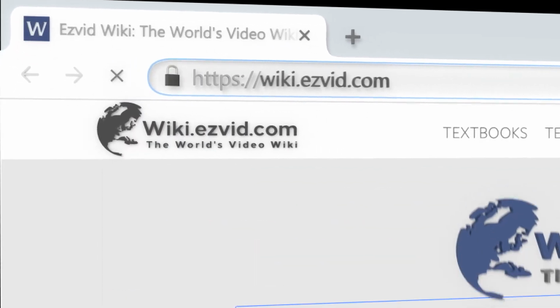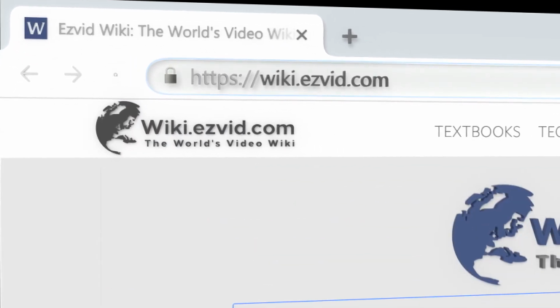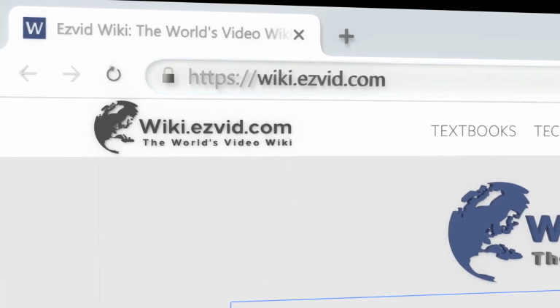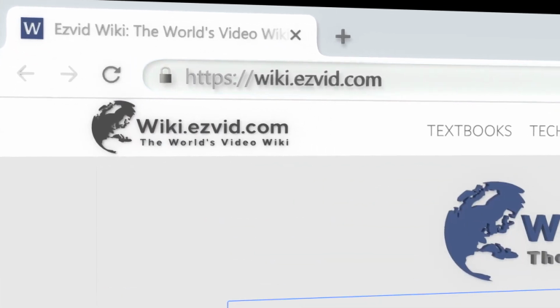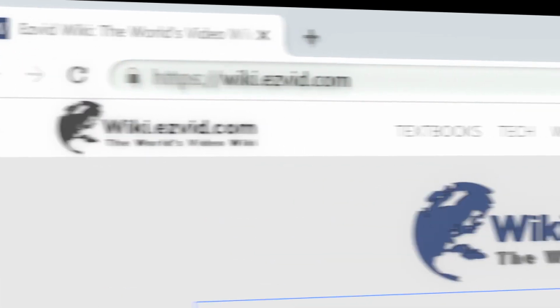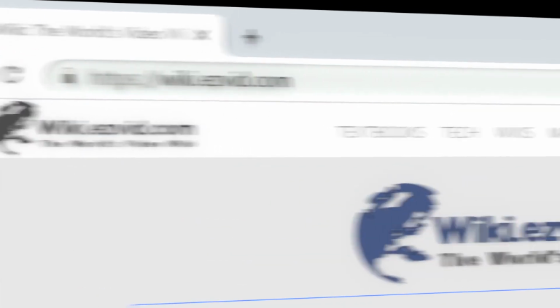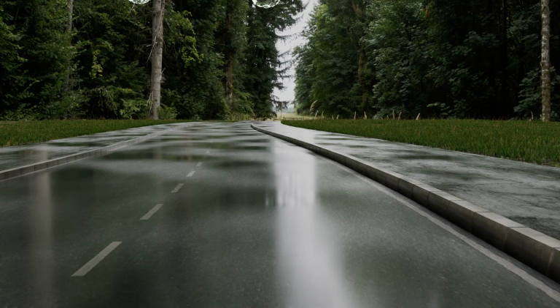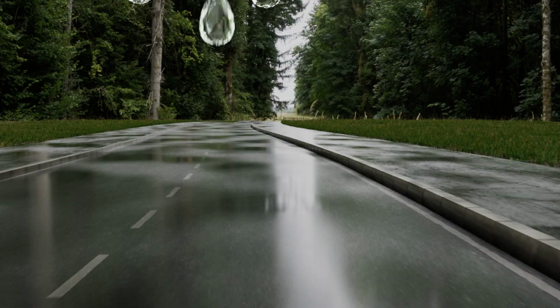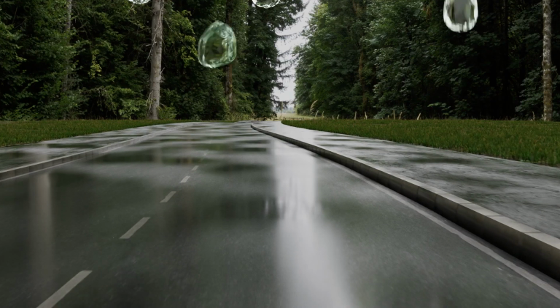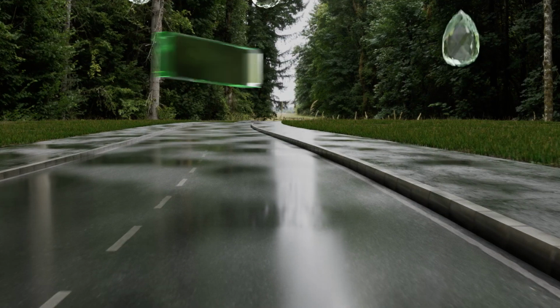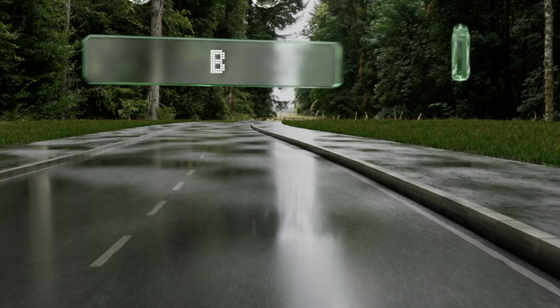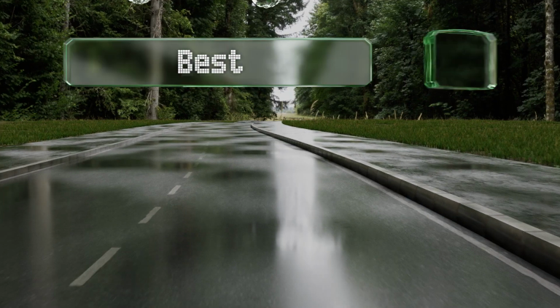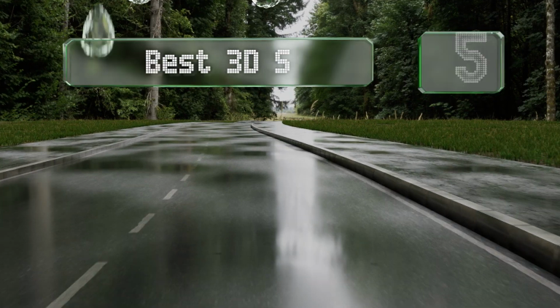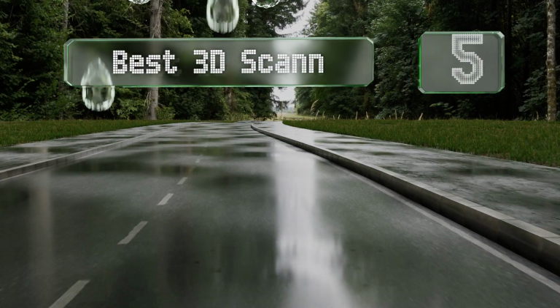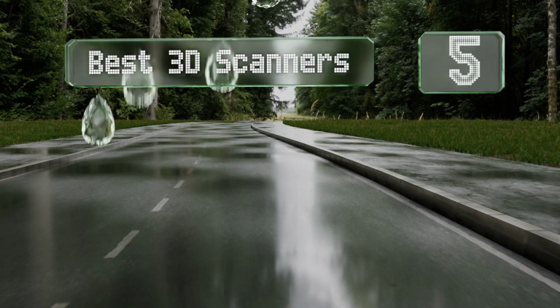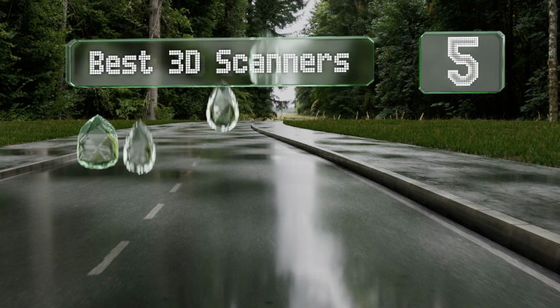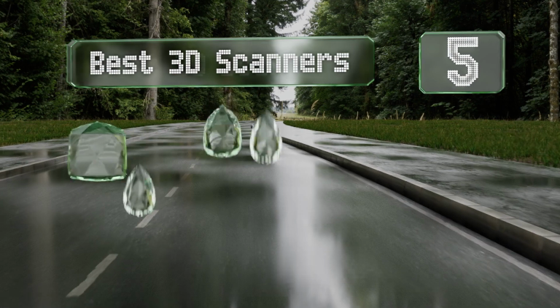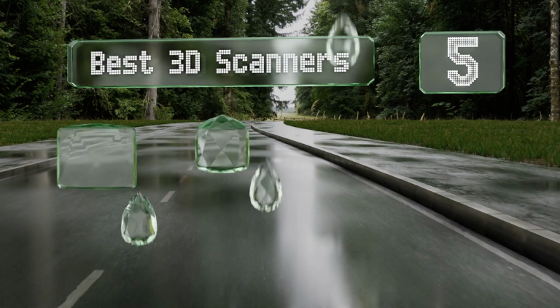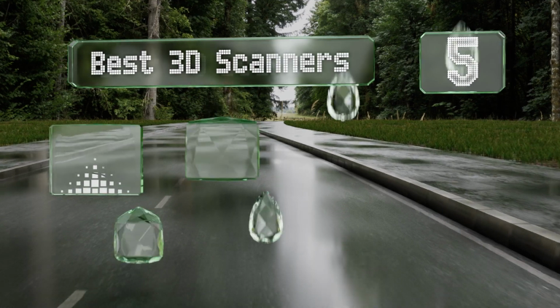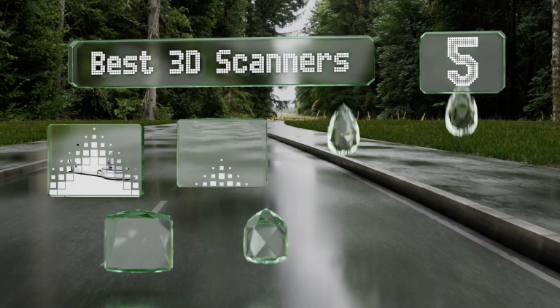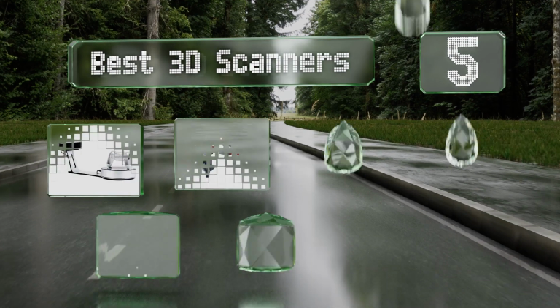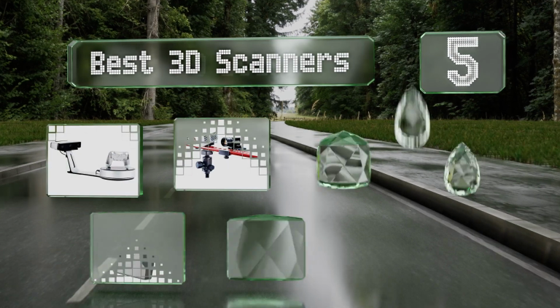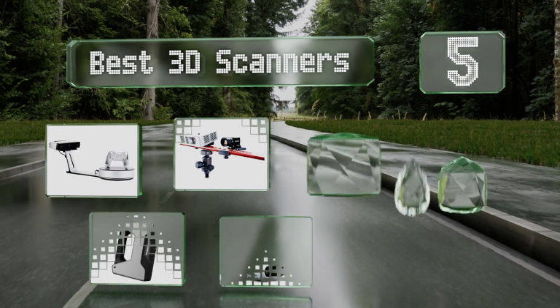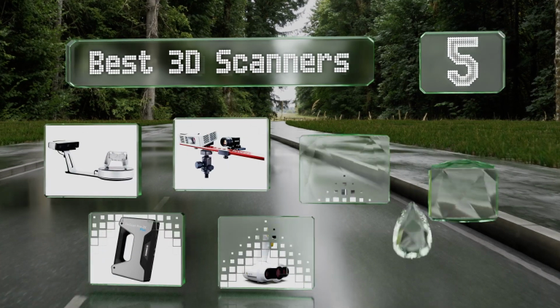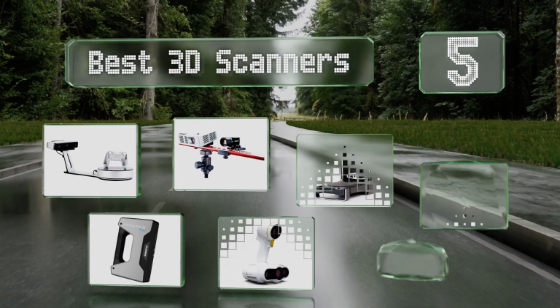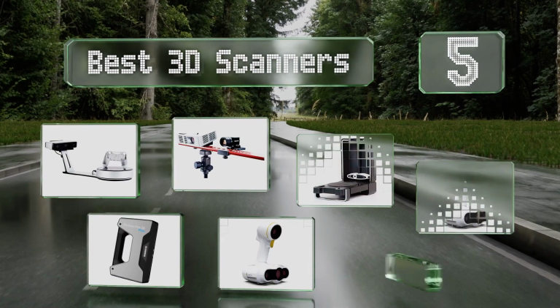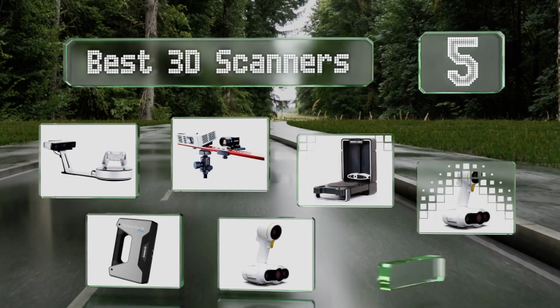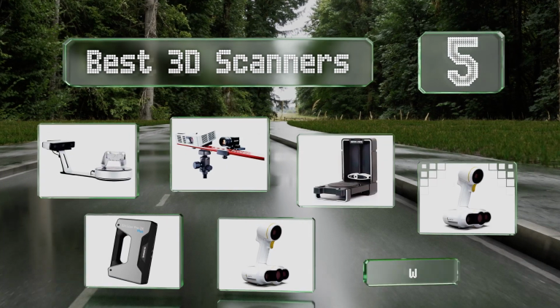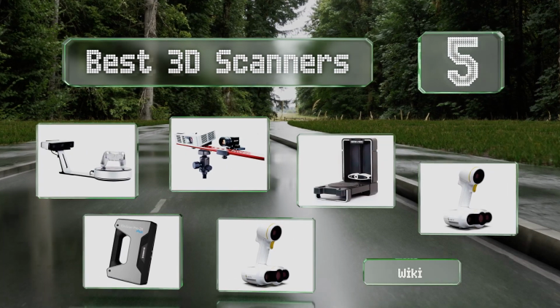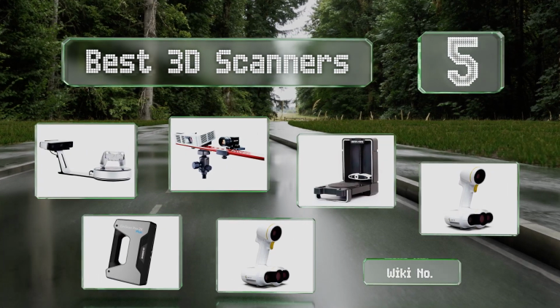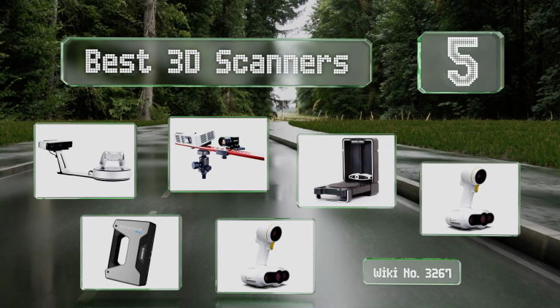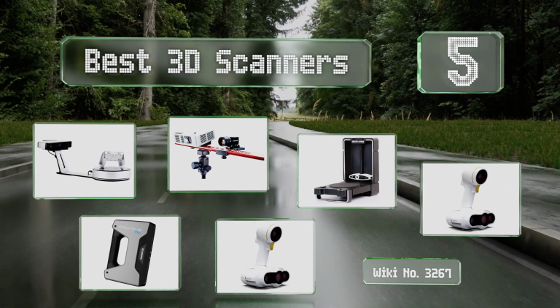EasyVid presents the five best 3D scanners. Let's get started with the list.